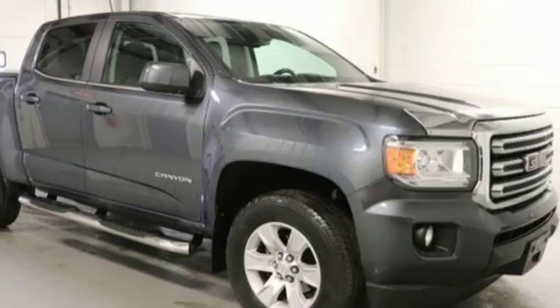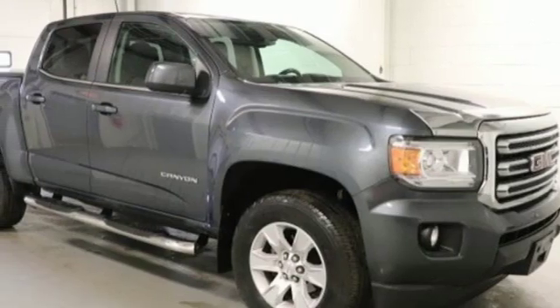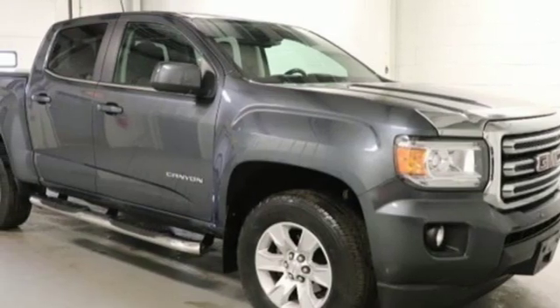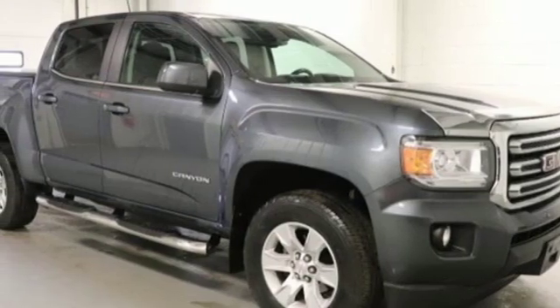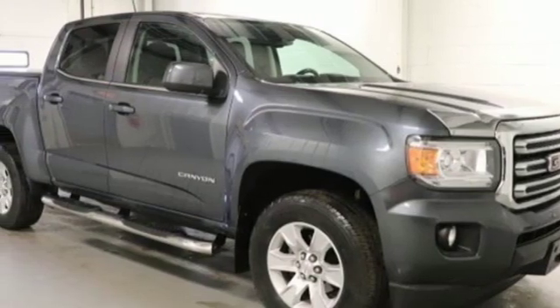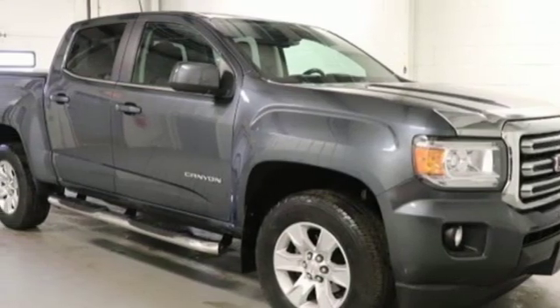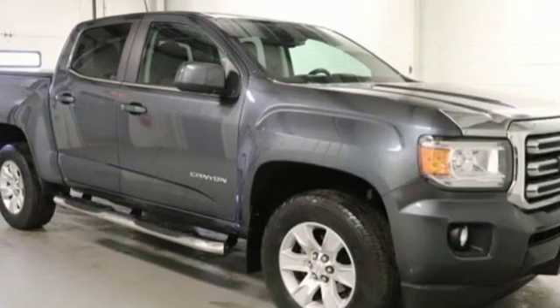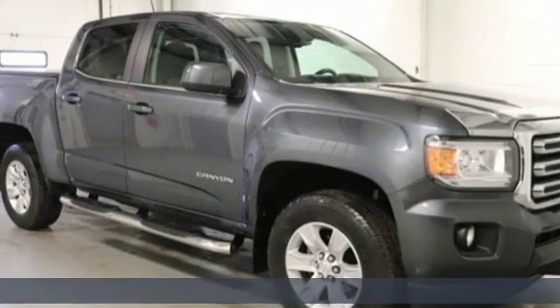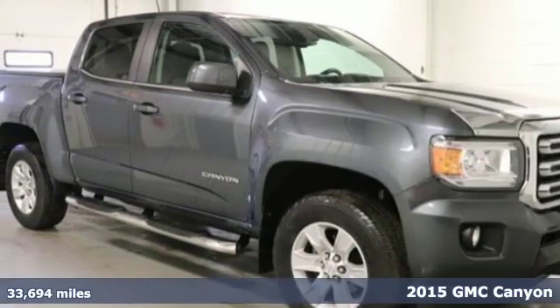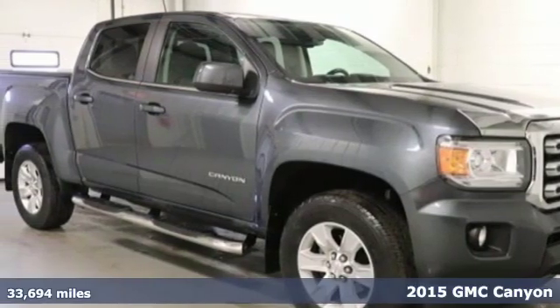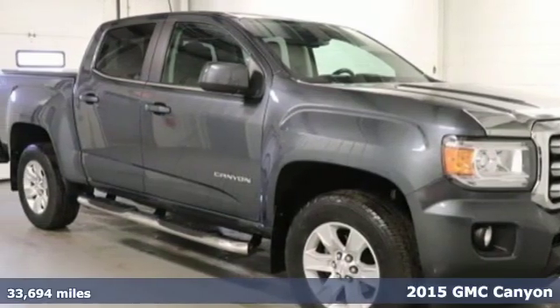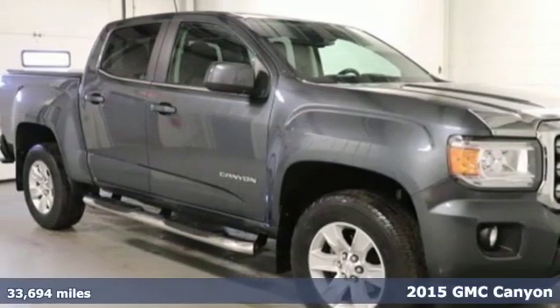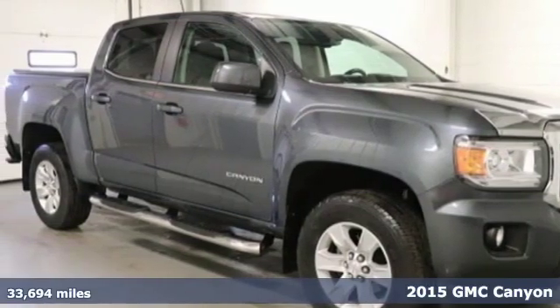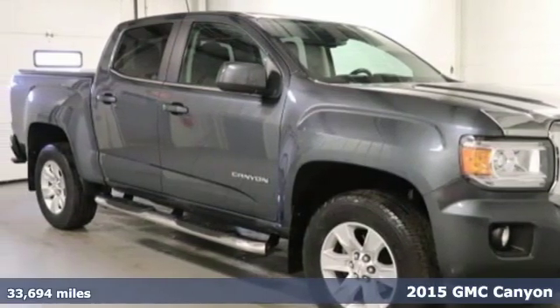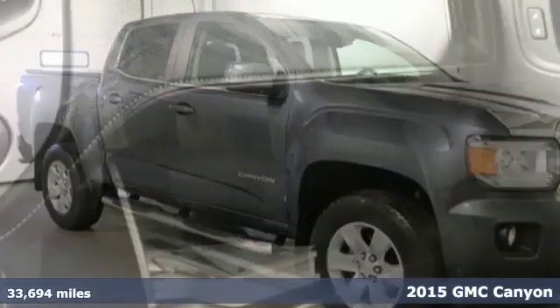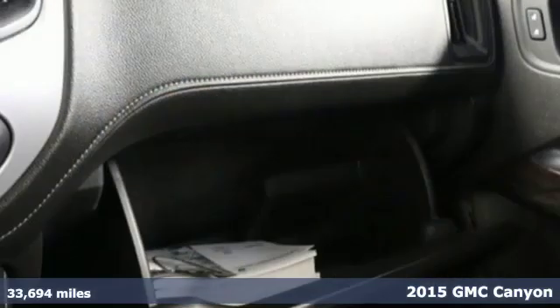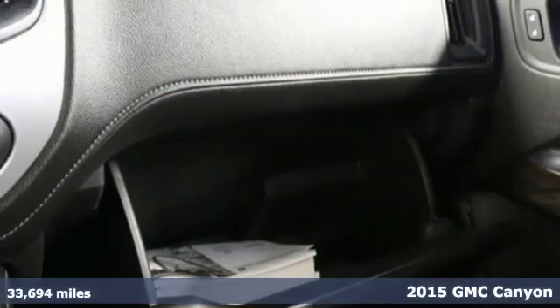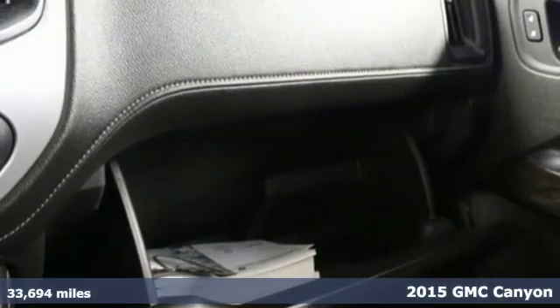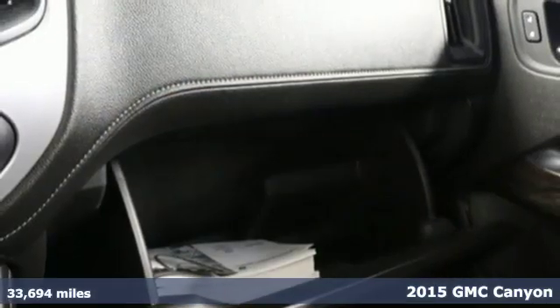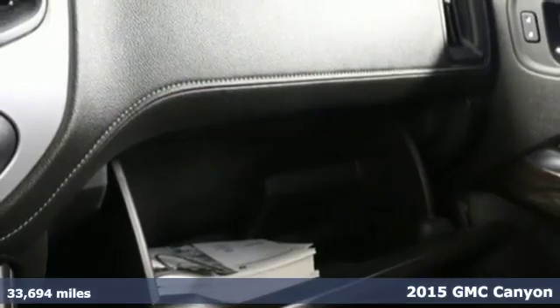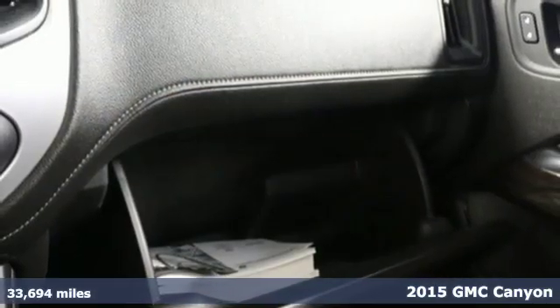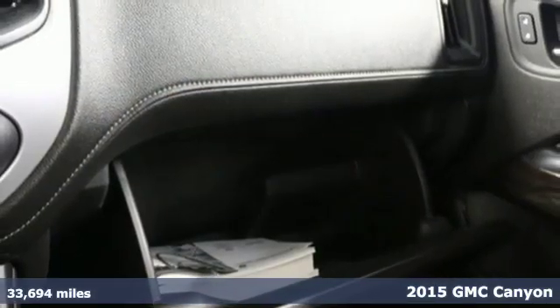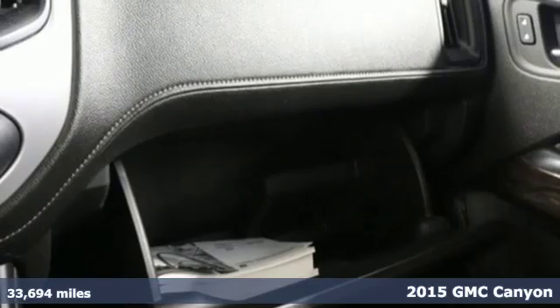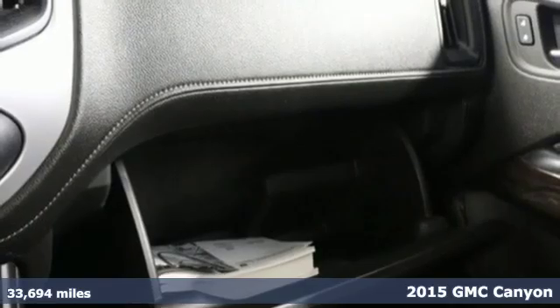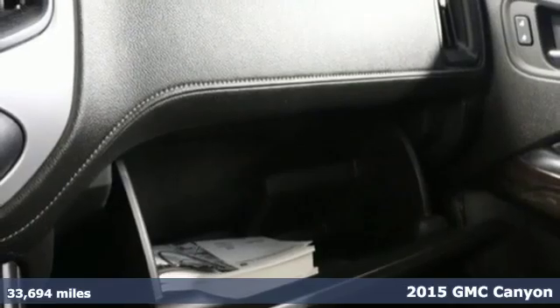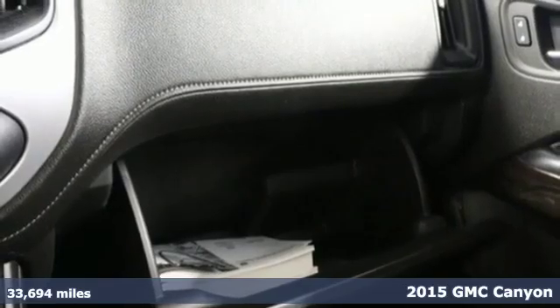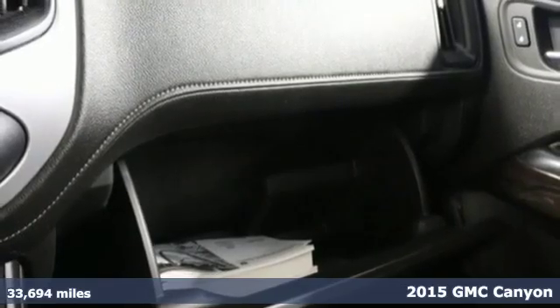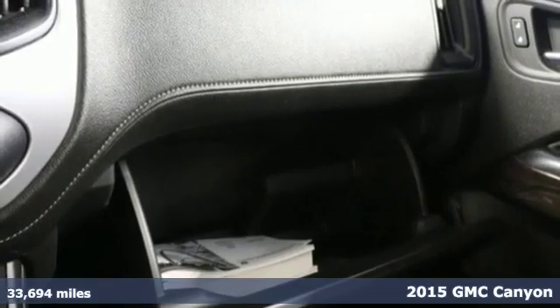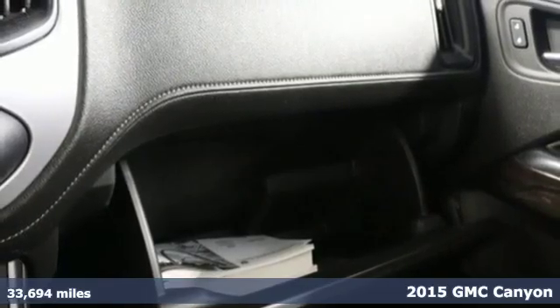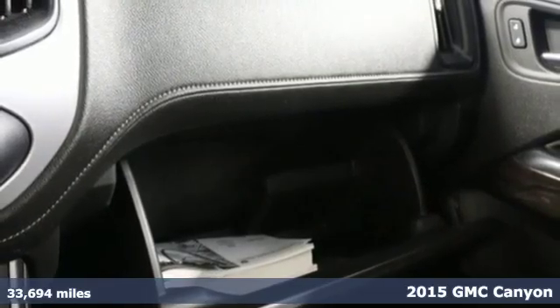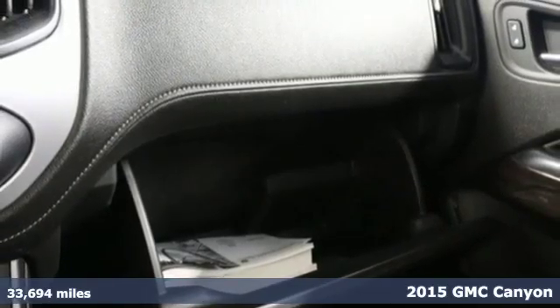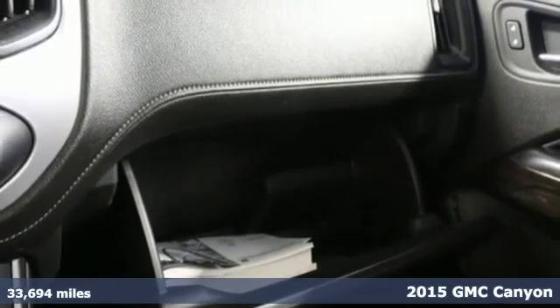It's a 2015 GMC Canyon. Smart capabilities, strong performance. GMC.